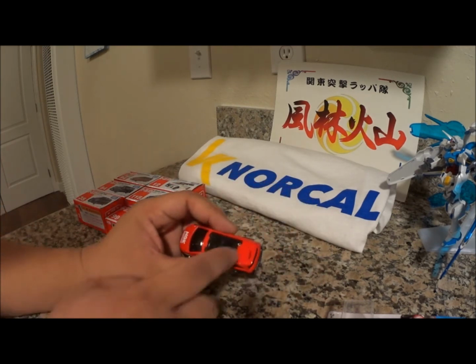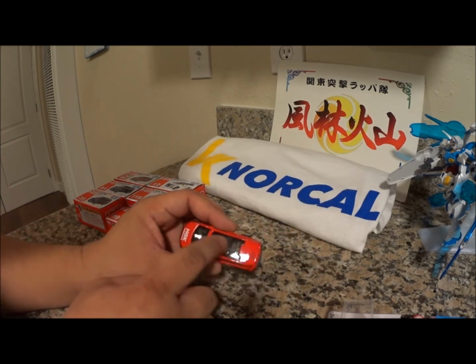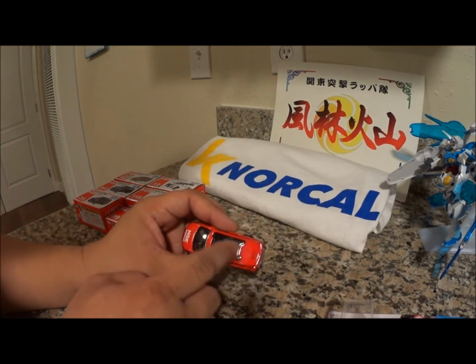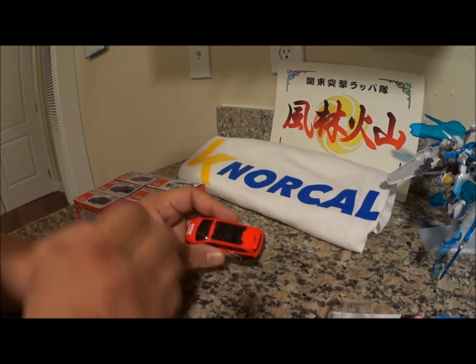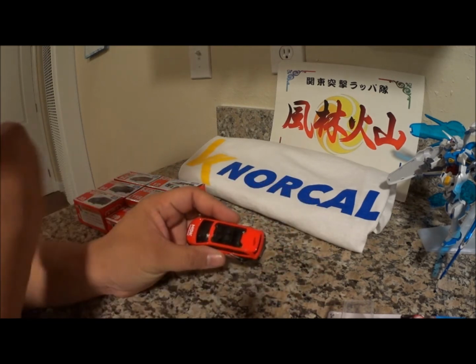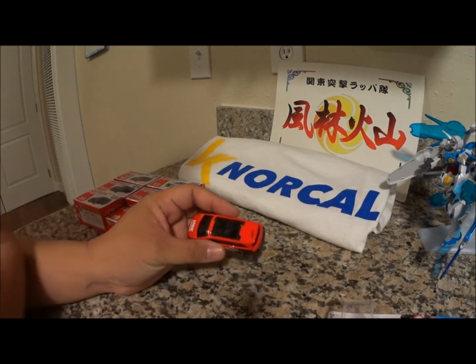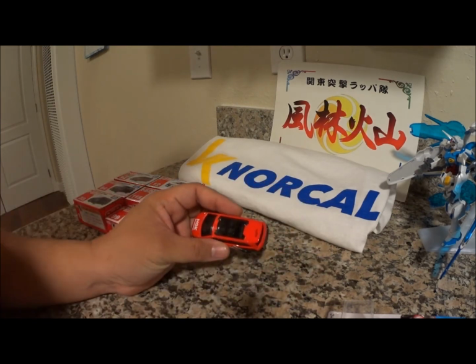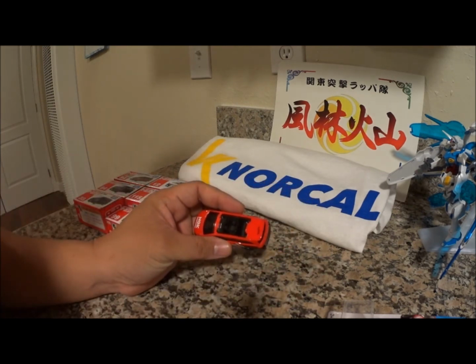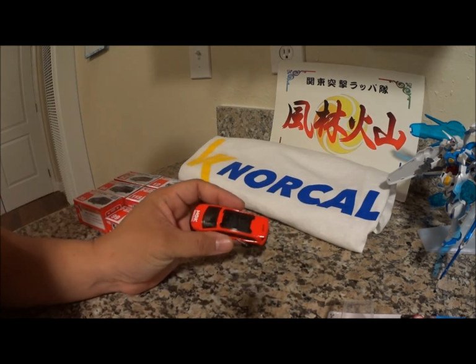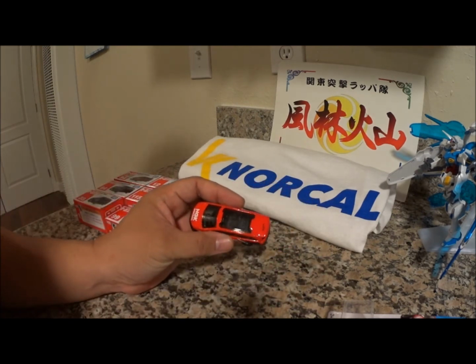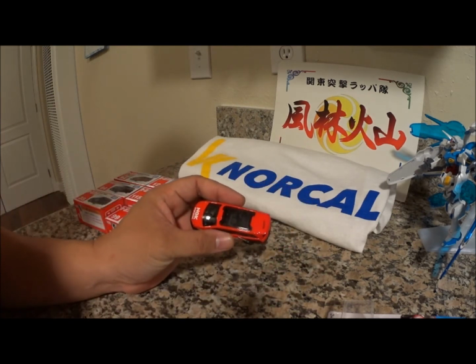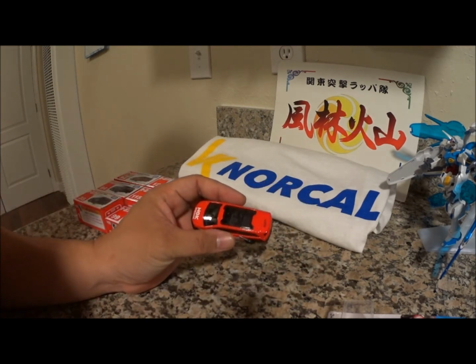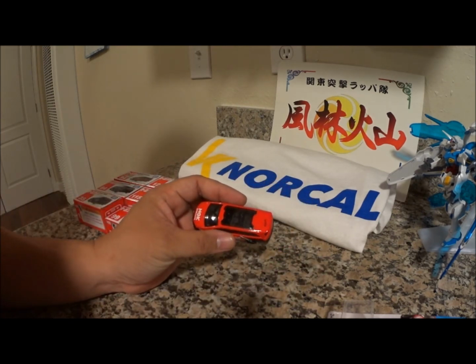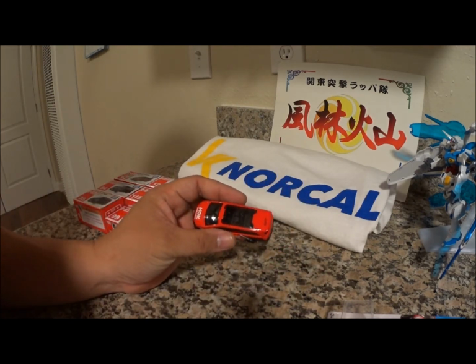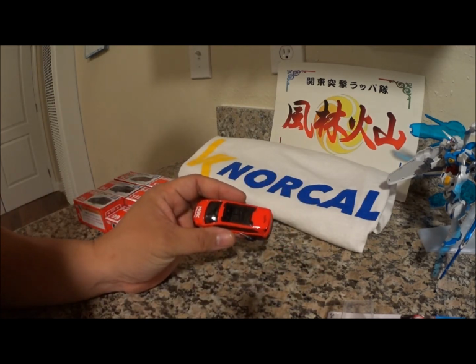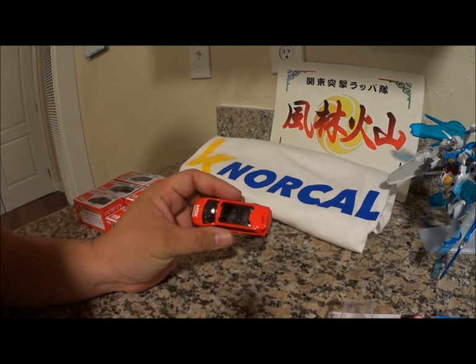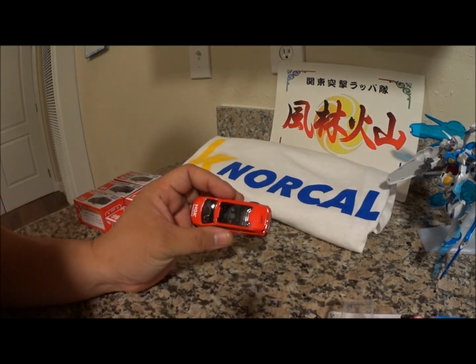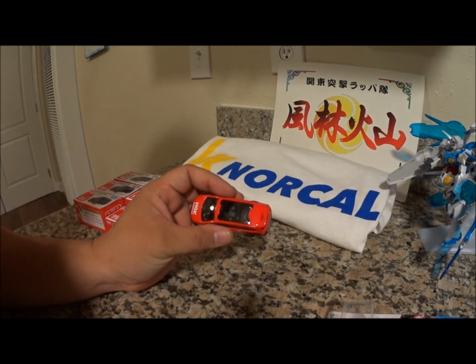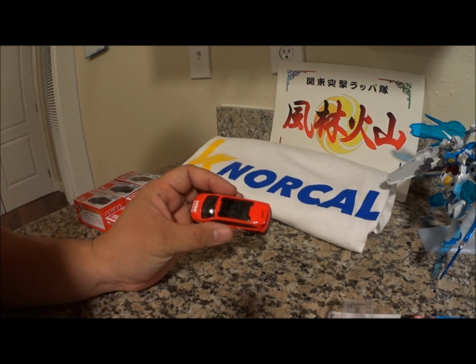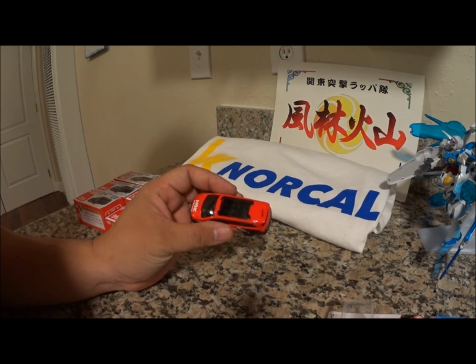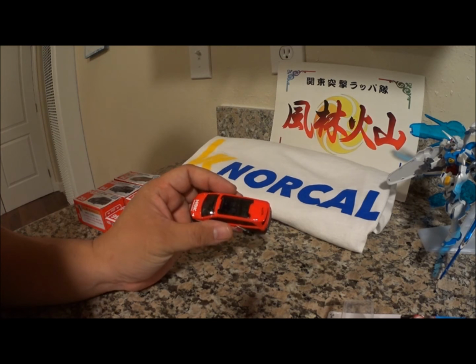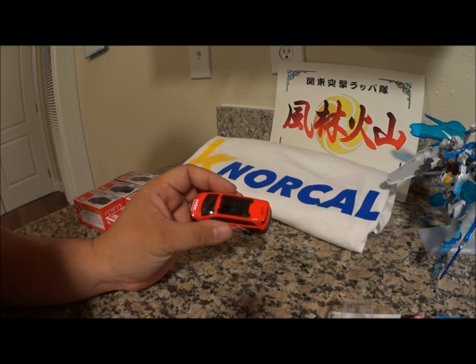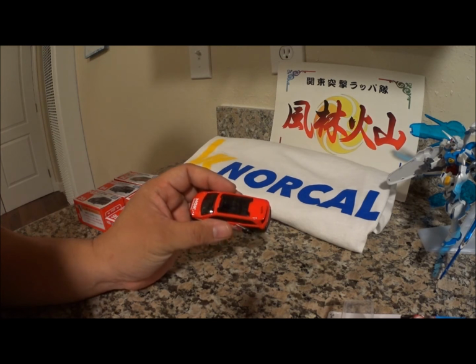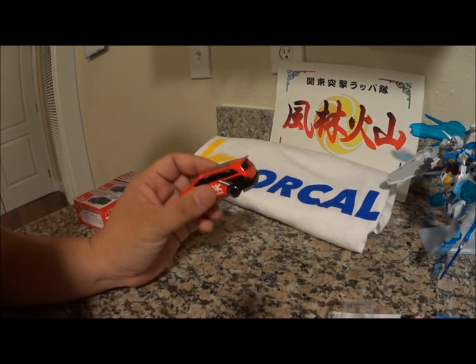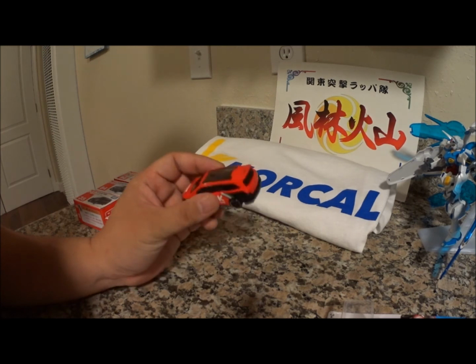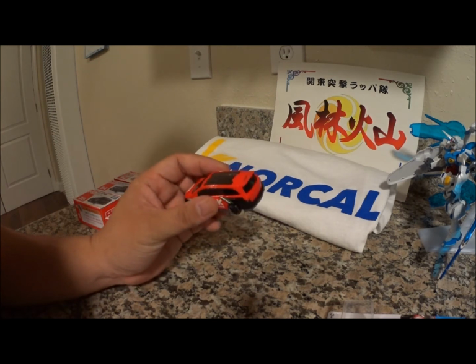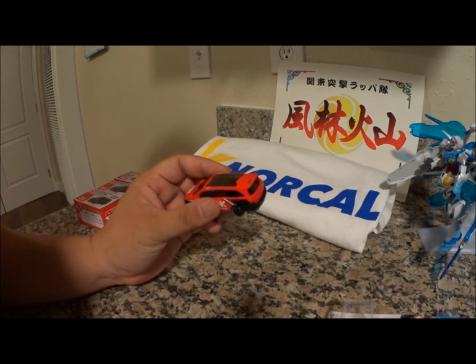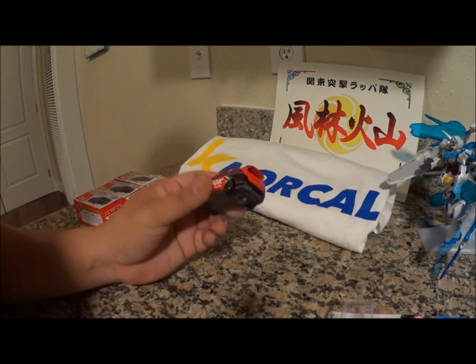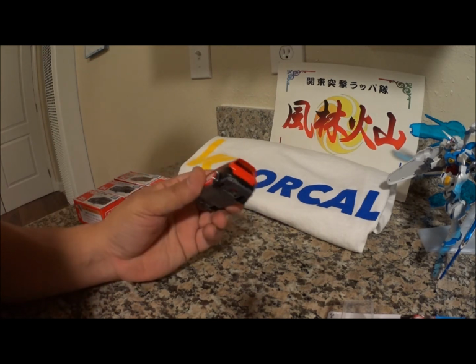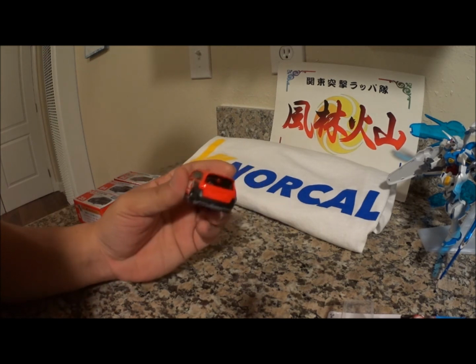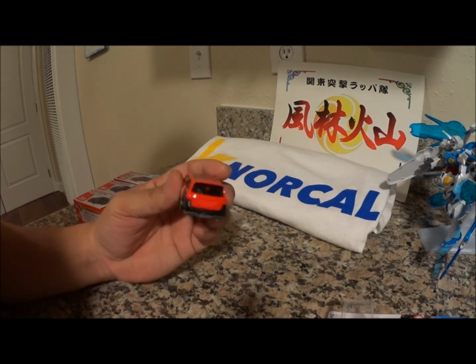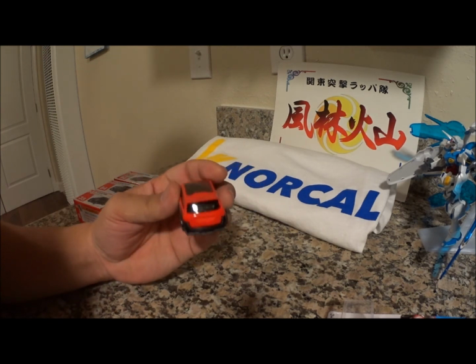Oh yeah, look at that — and a clear top. I like that.